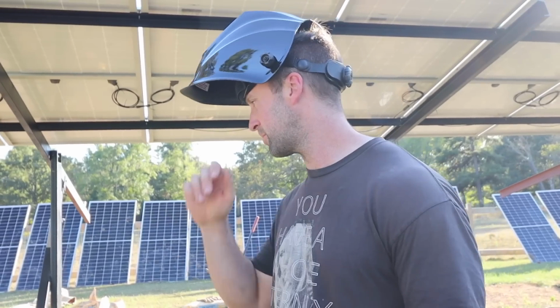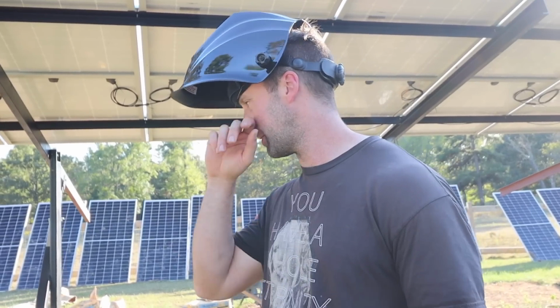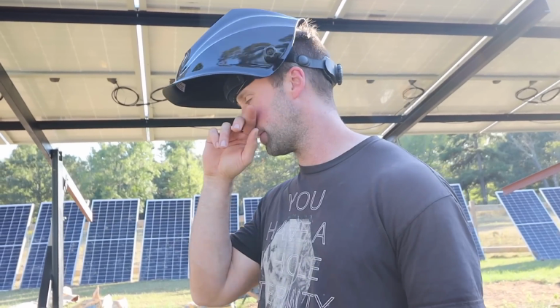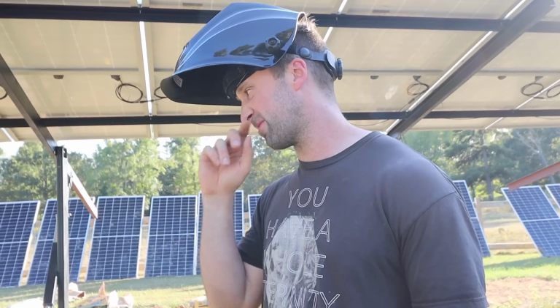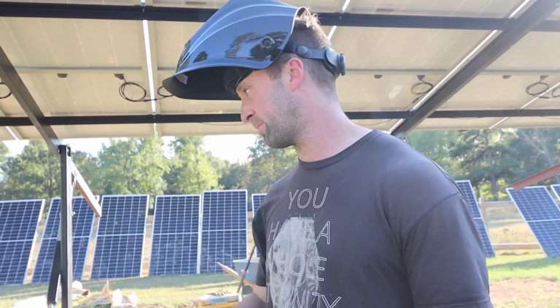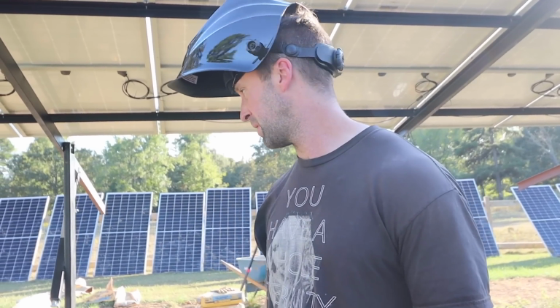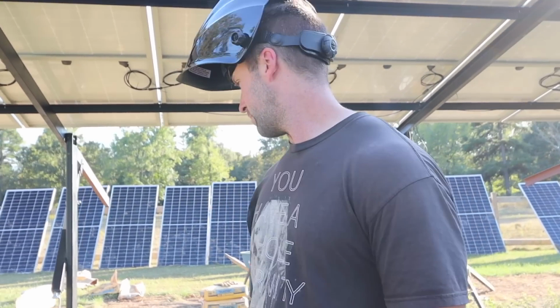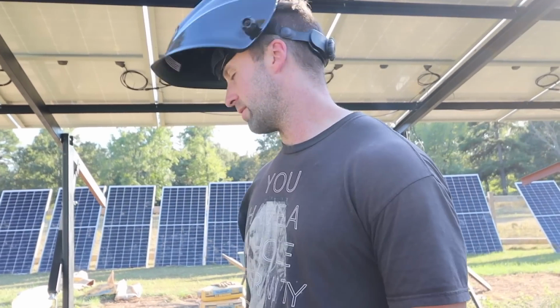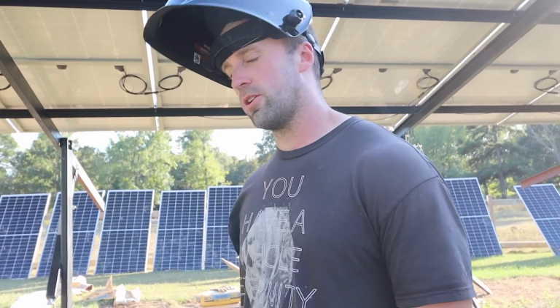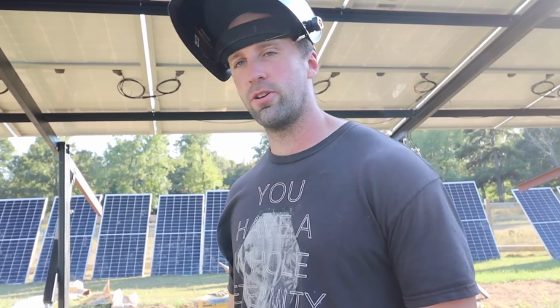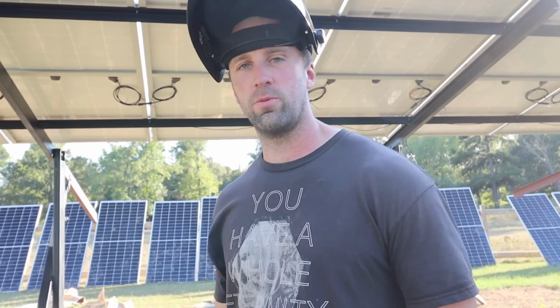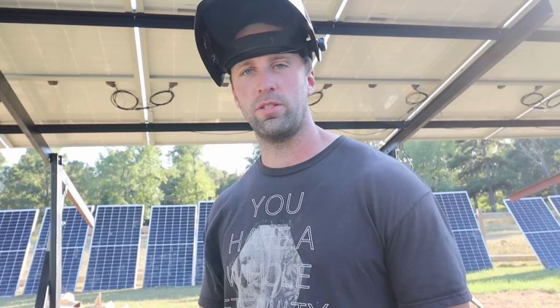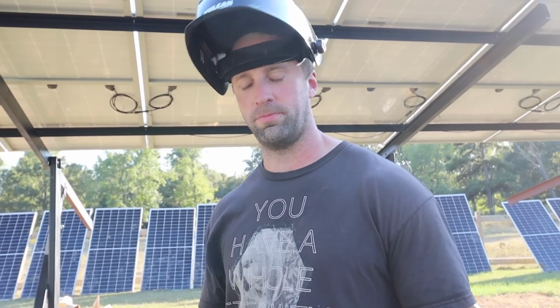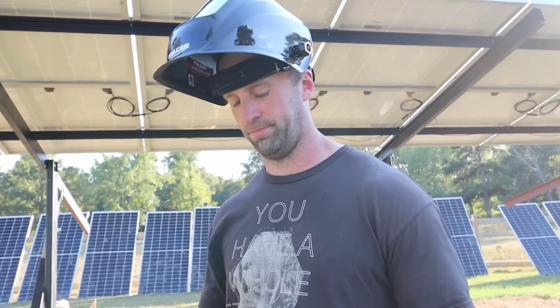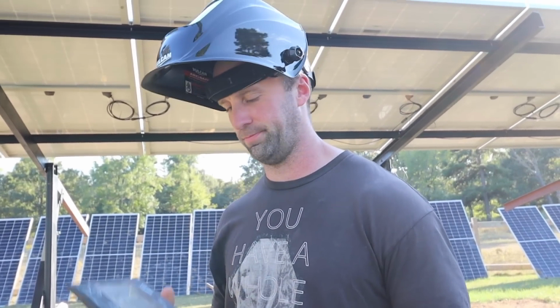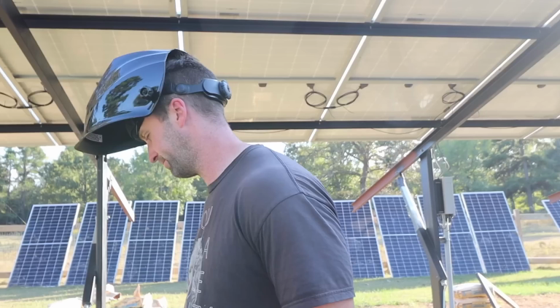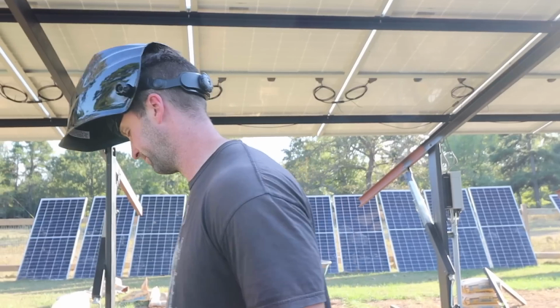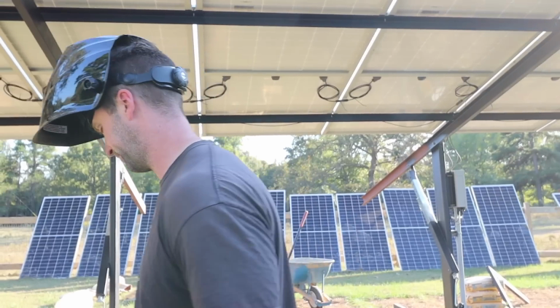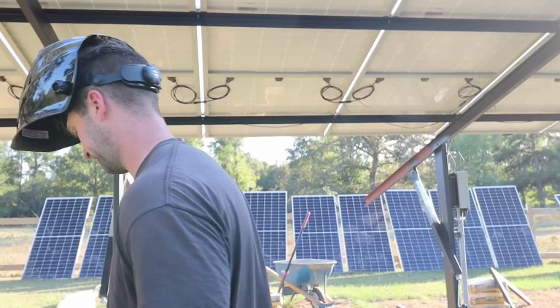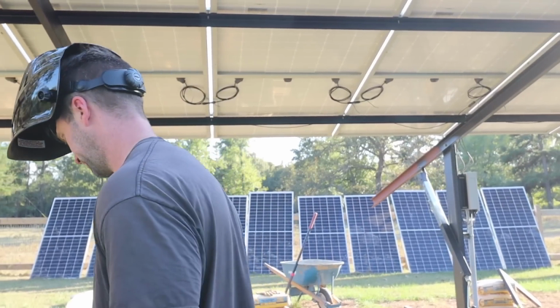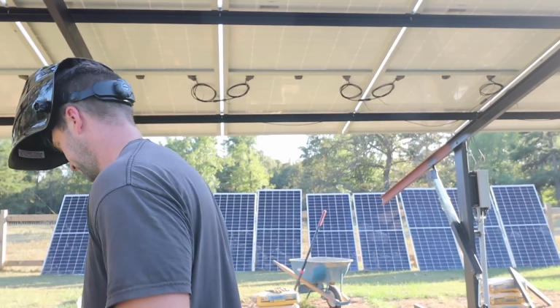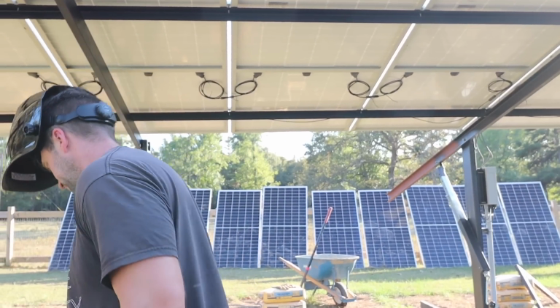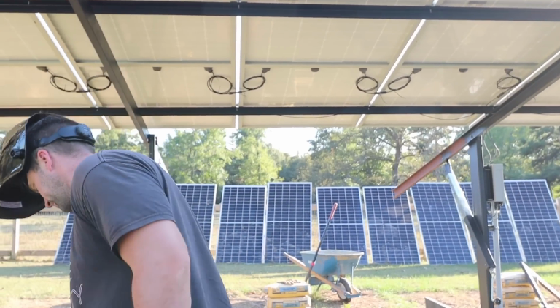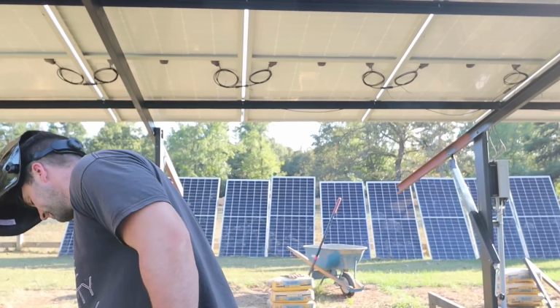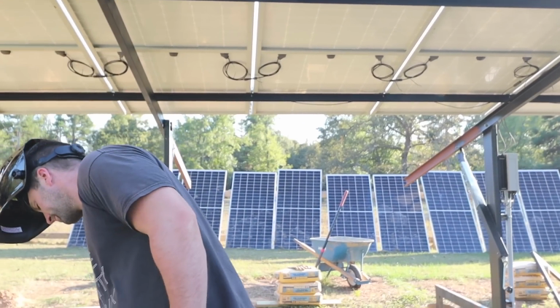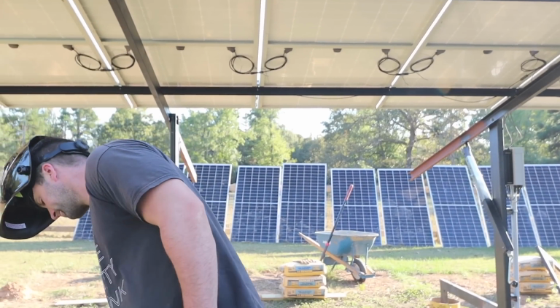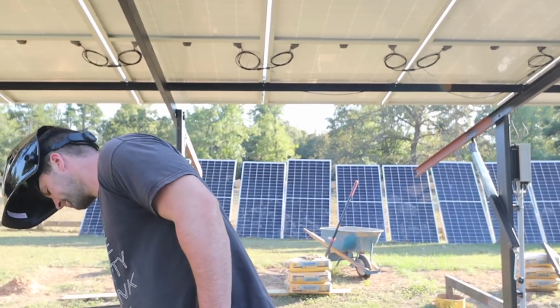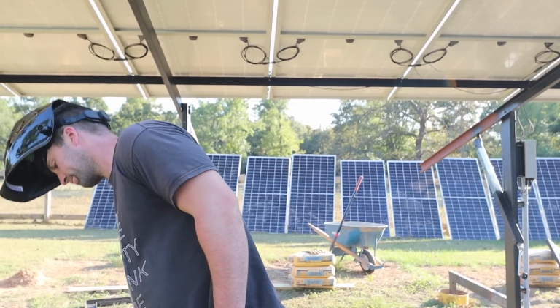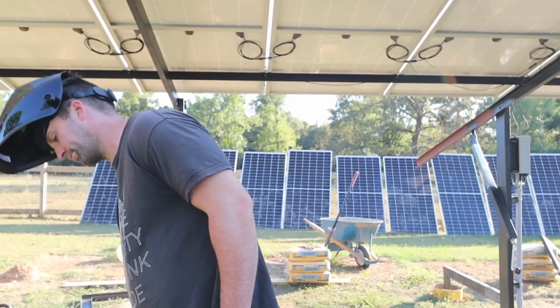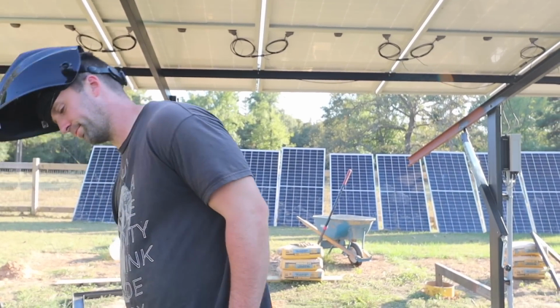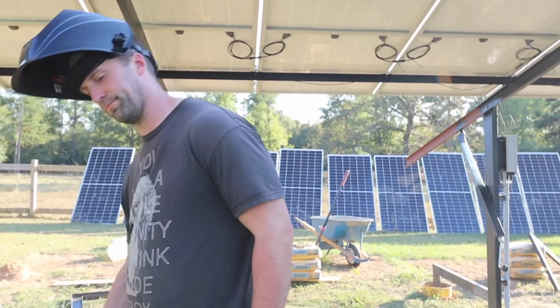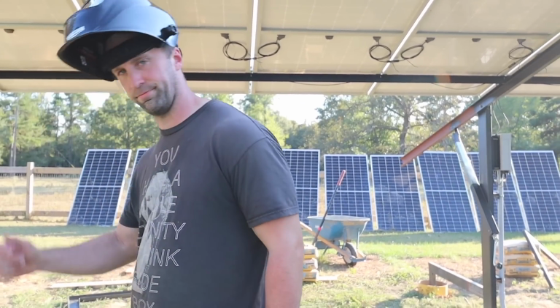Back to concrete and welding. Now let's see how far we can get before that sun goes down.